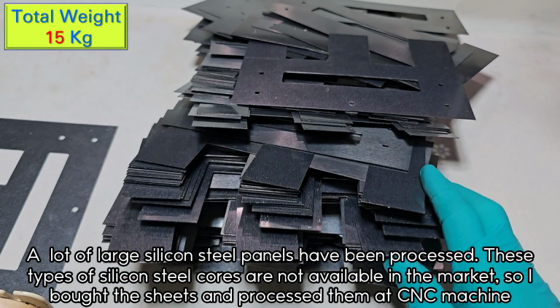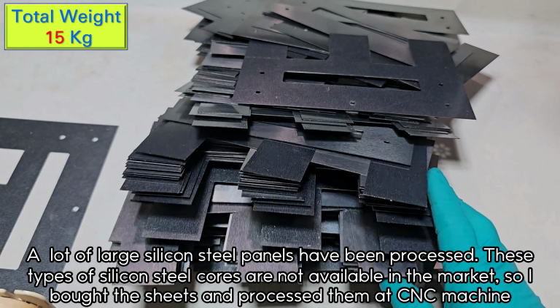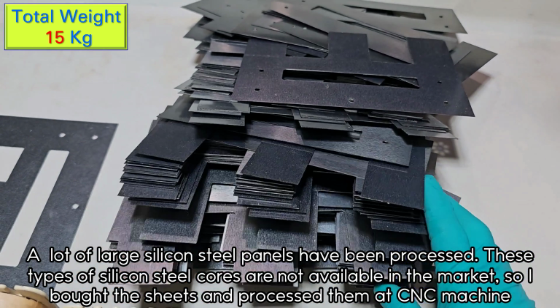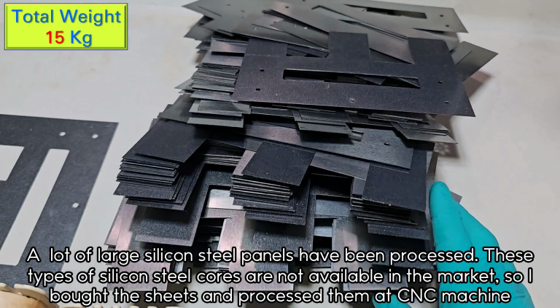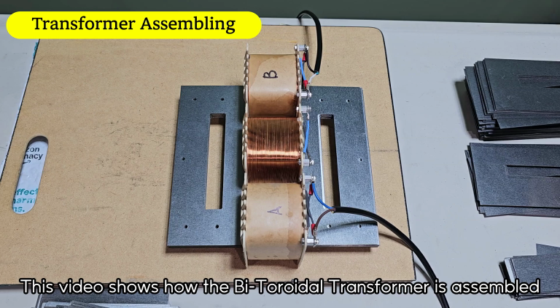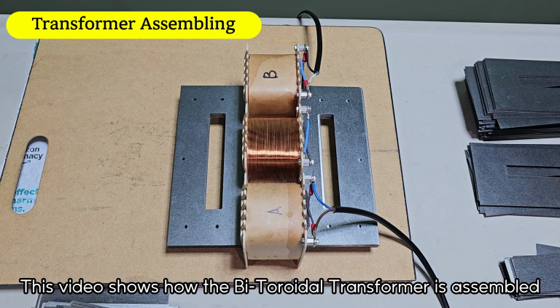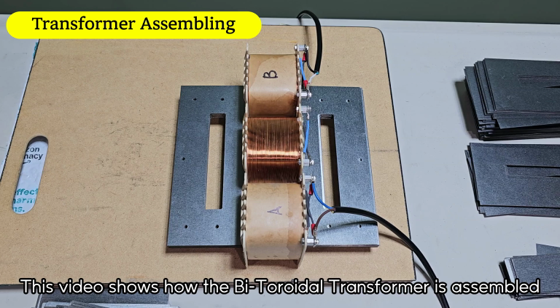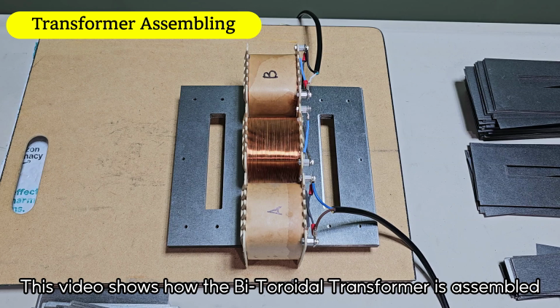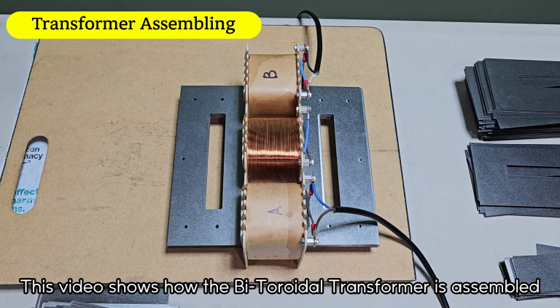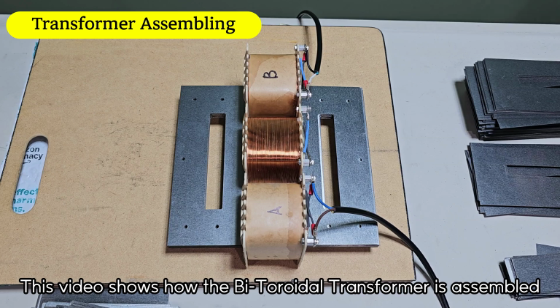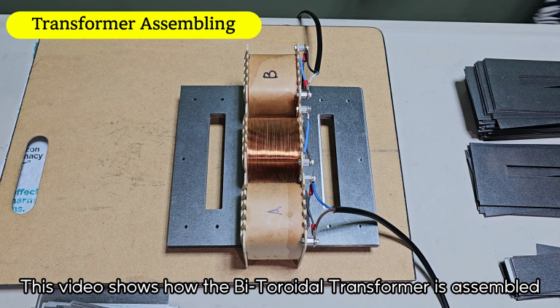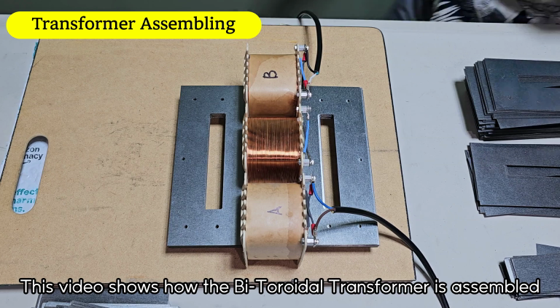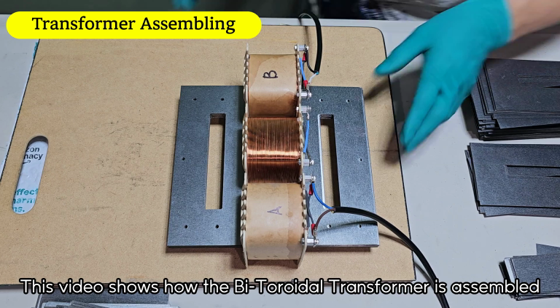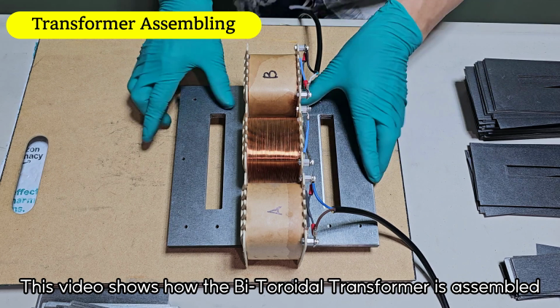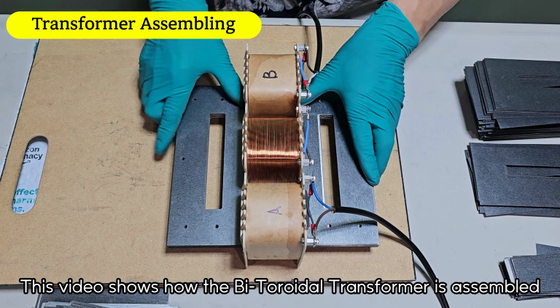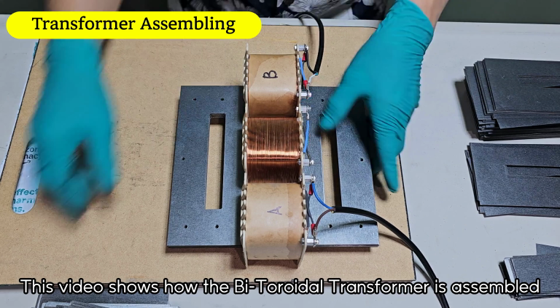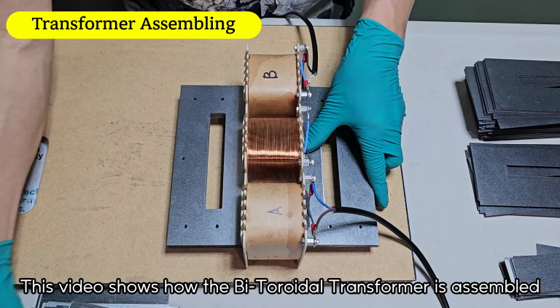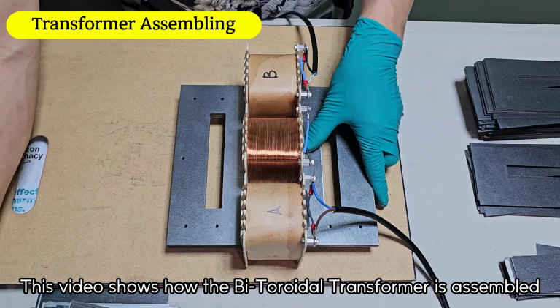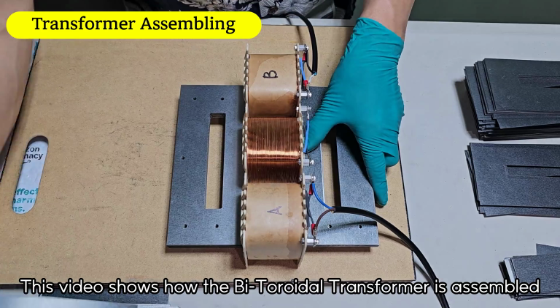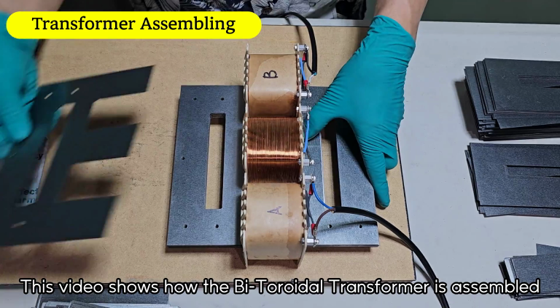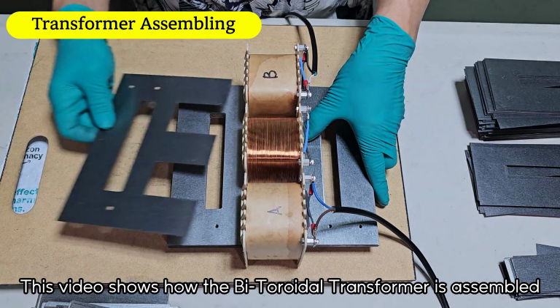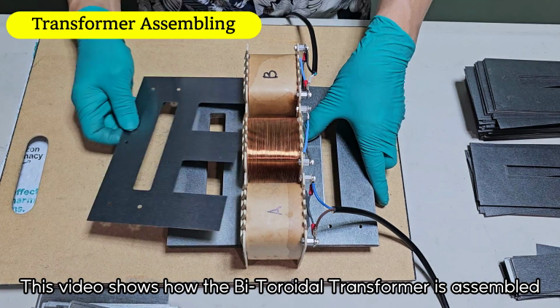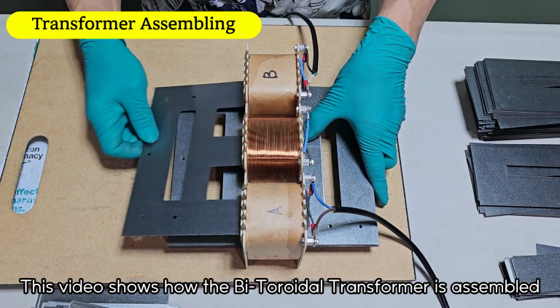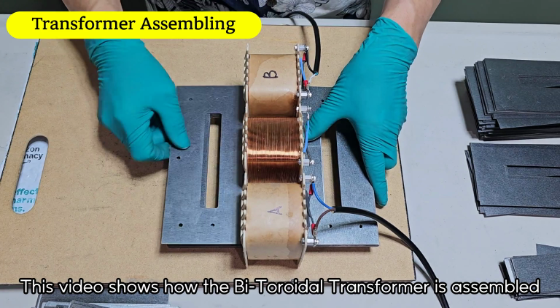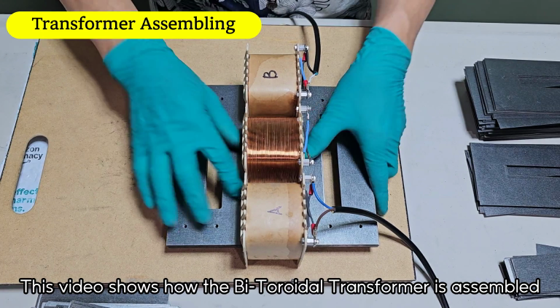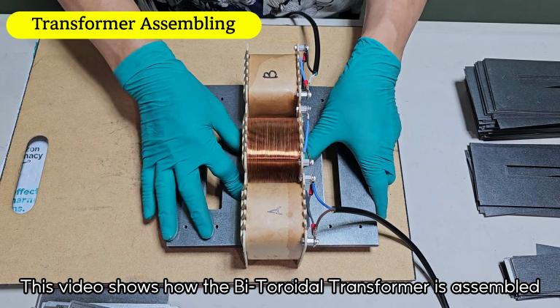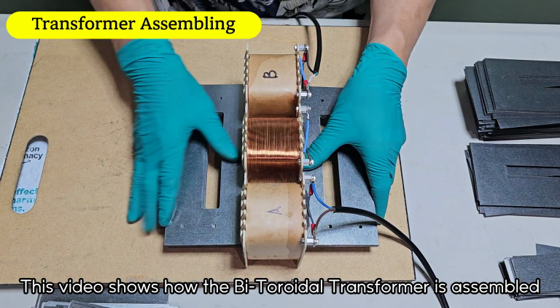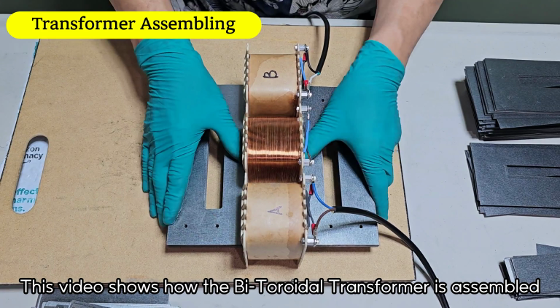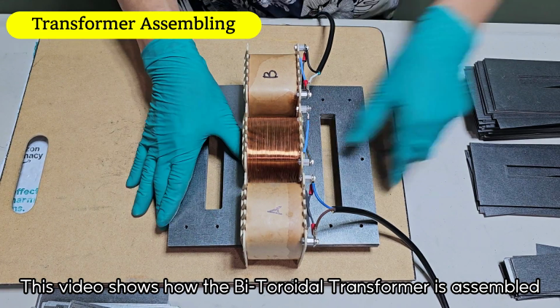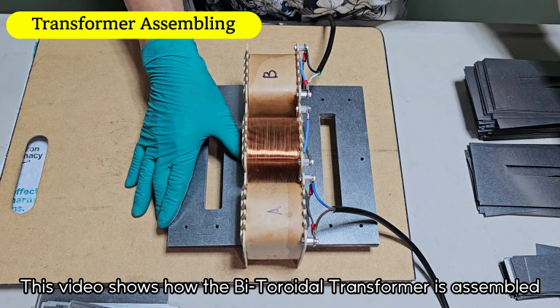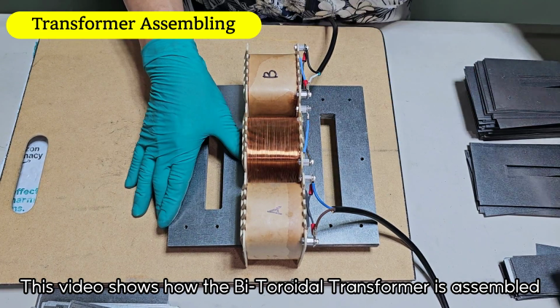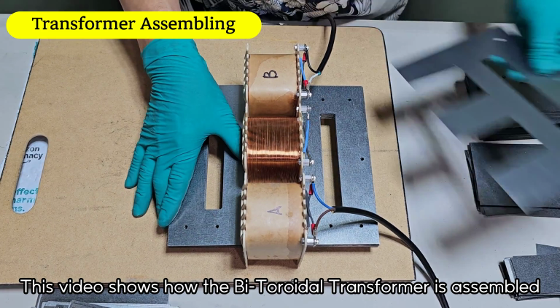This video shows how the bi-toroidal transformer is assembled.